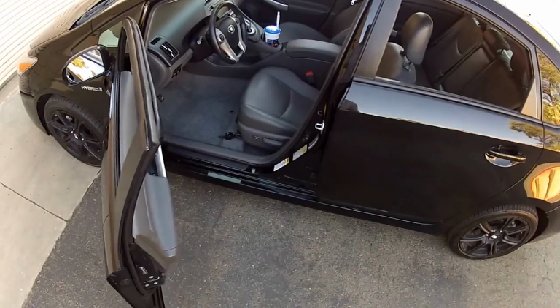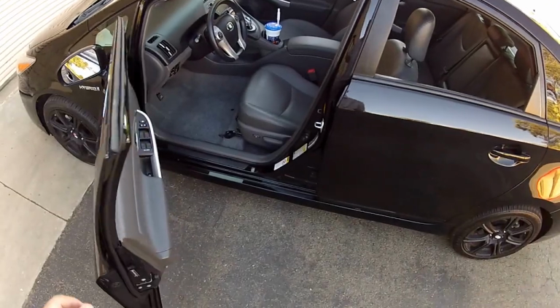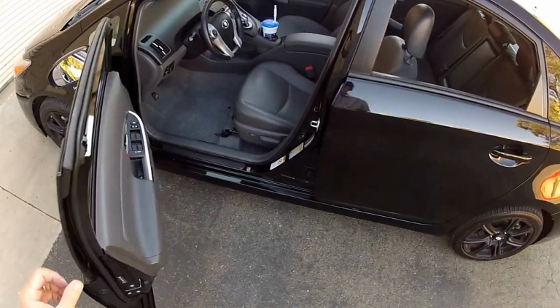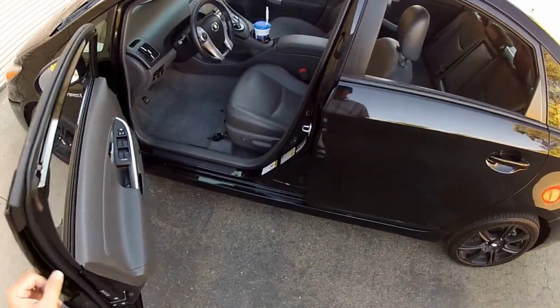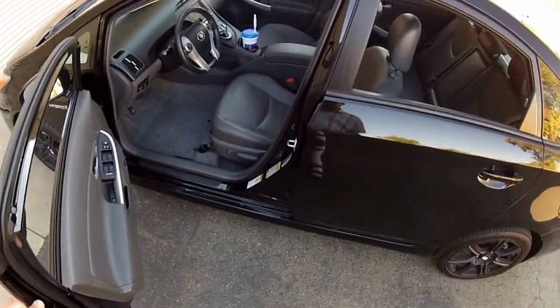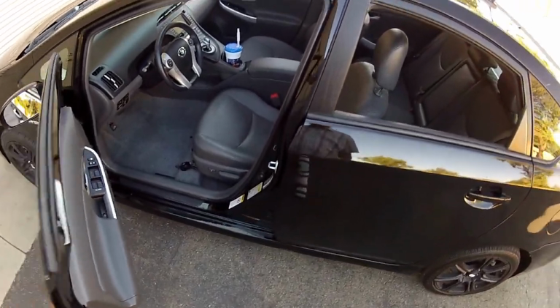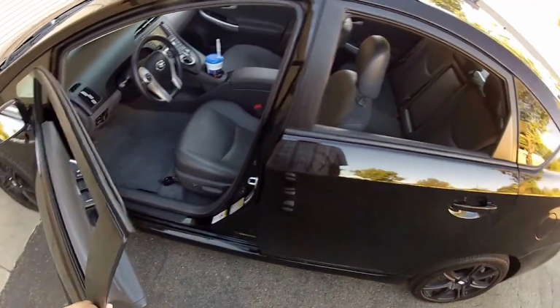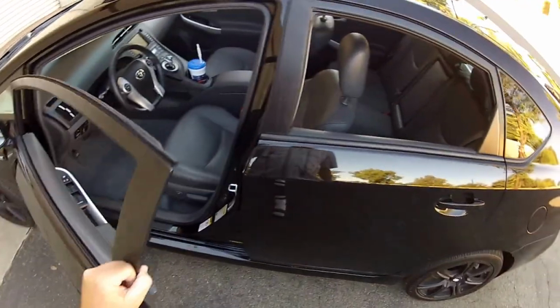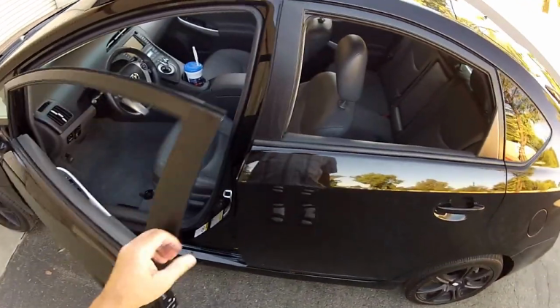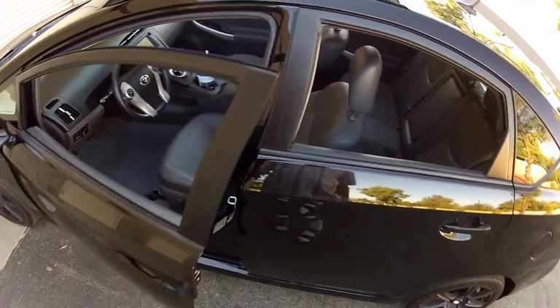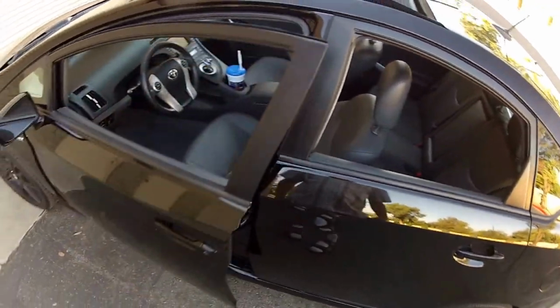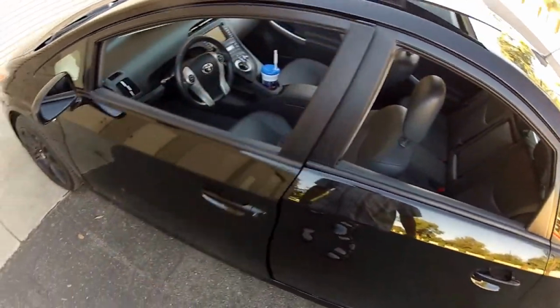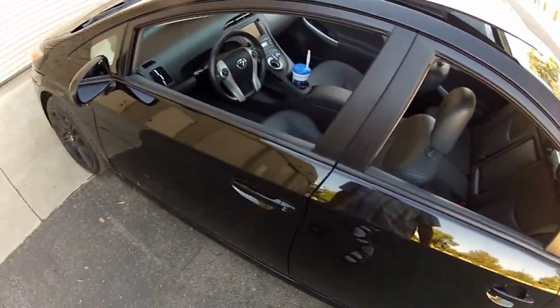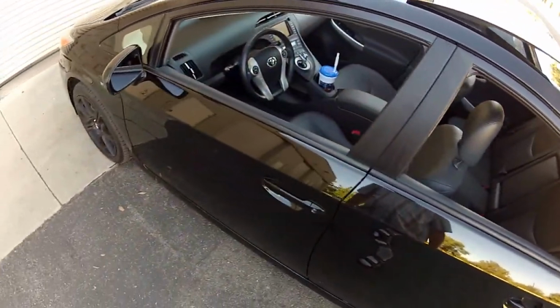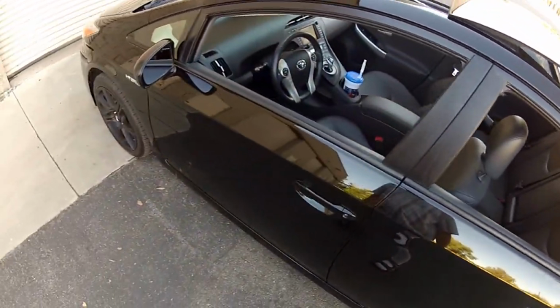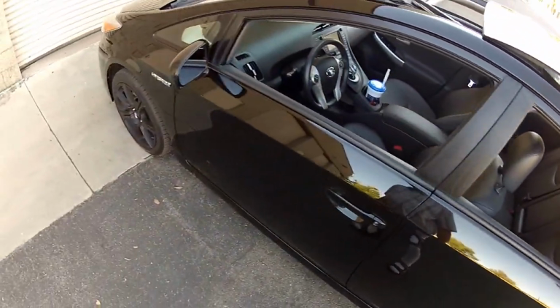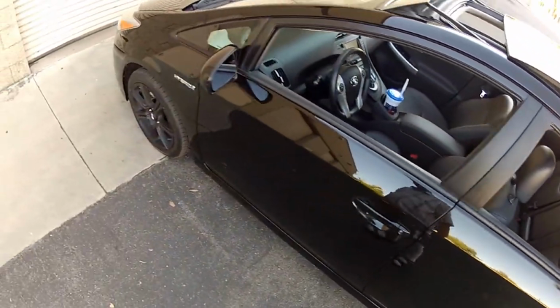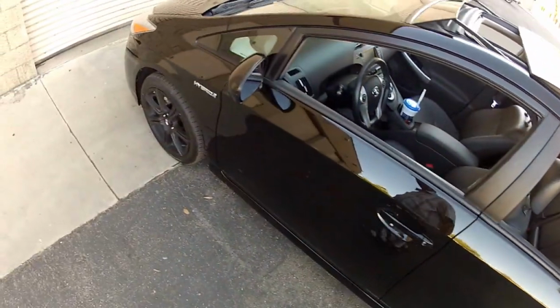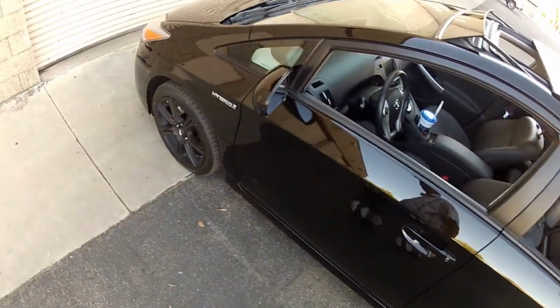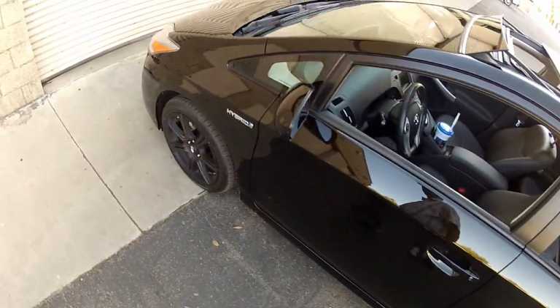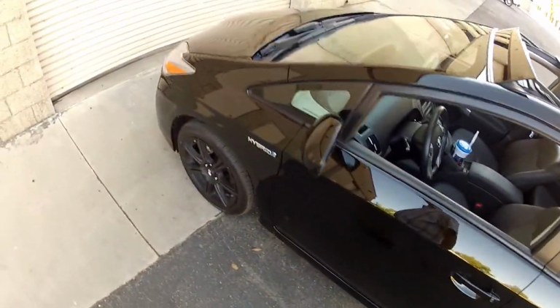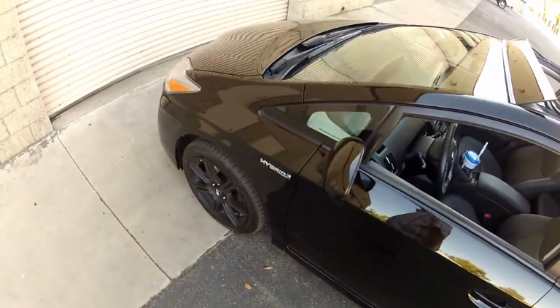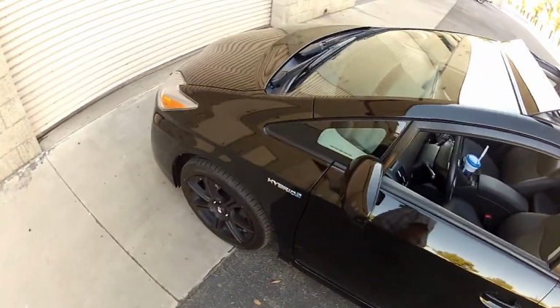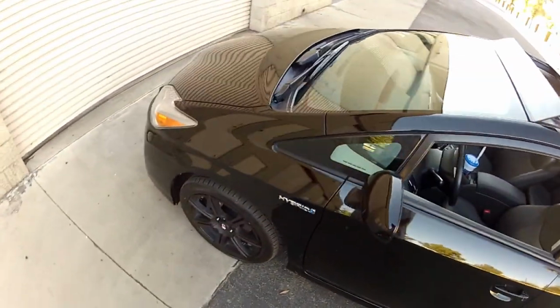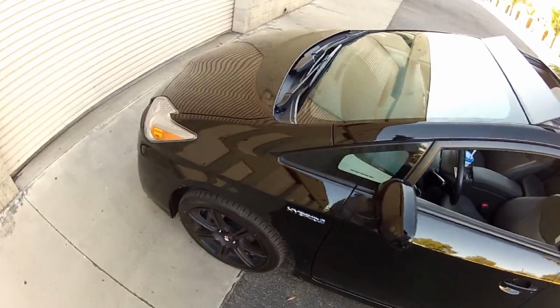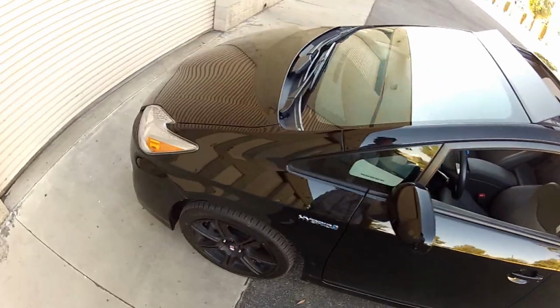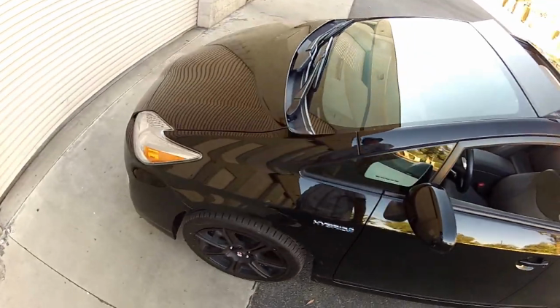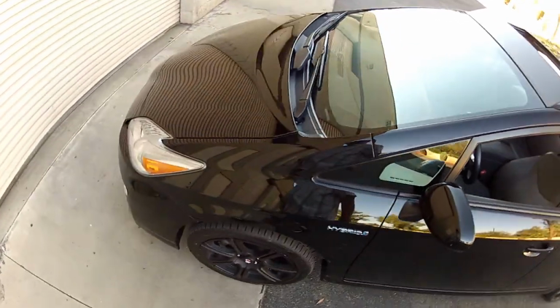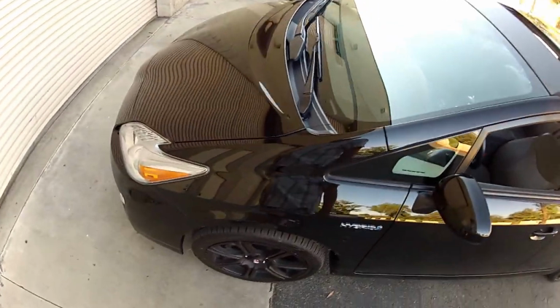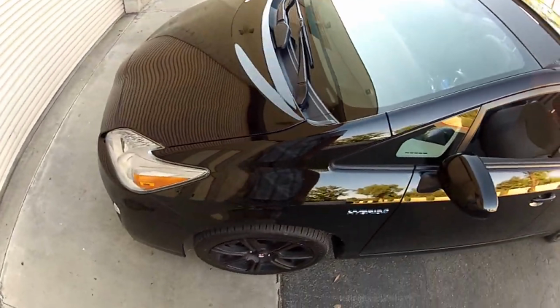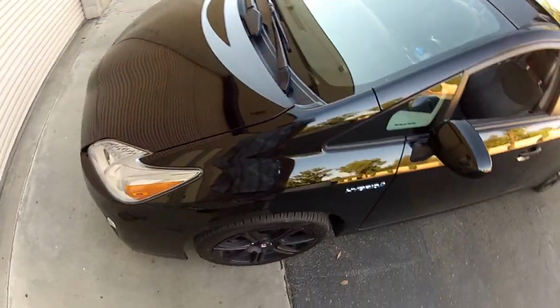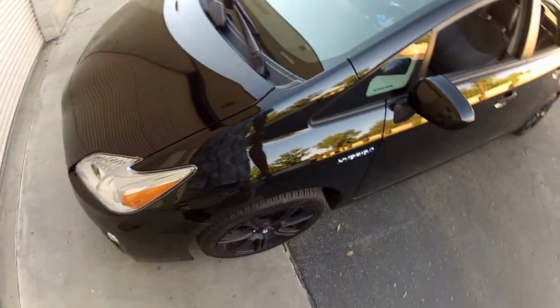Hello, my name is Mike Johnson. I'm showing you this 2010 Toyota Prius Premium 4 with the solar roof.